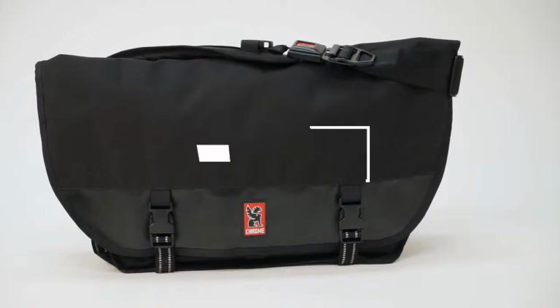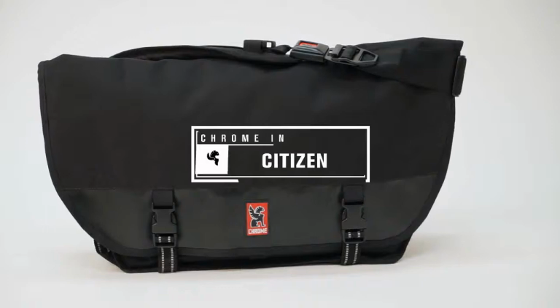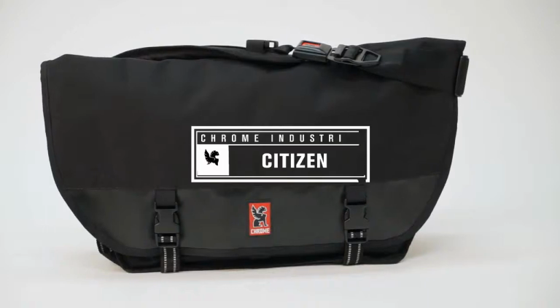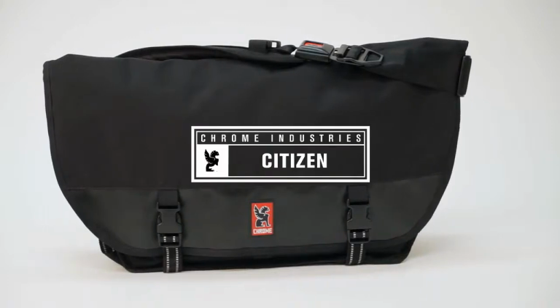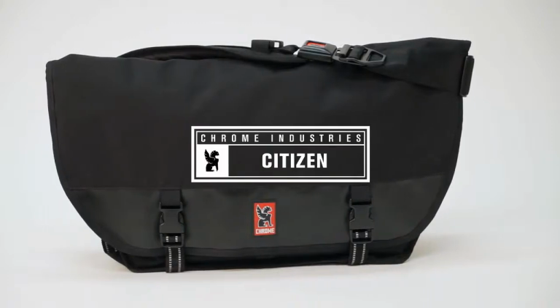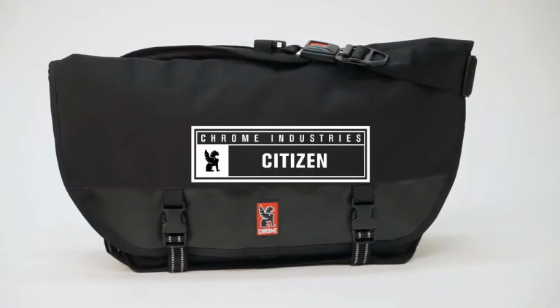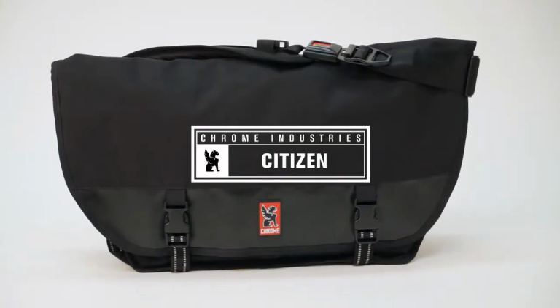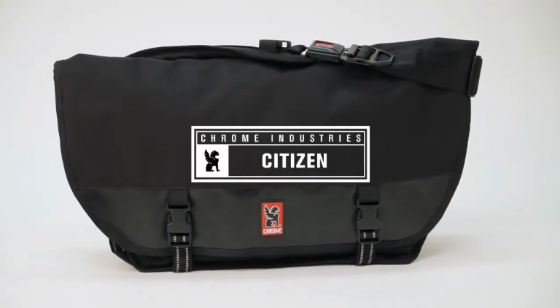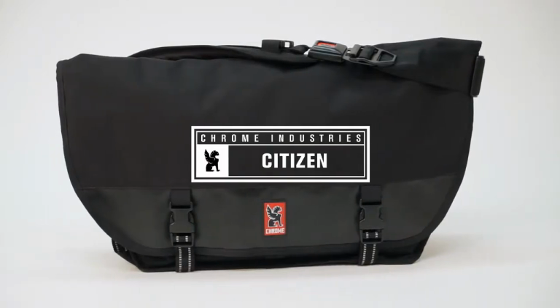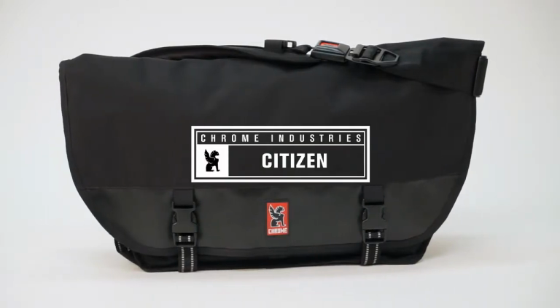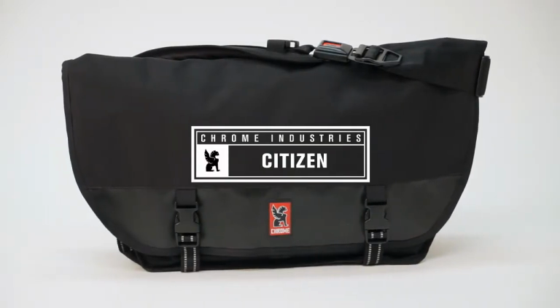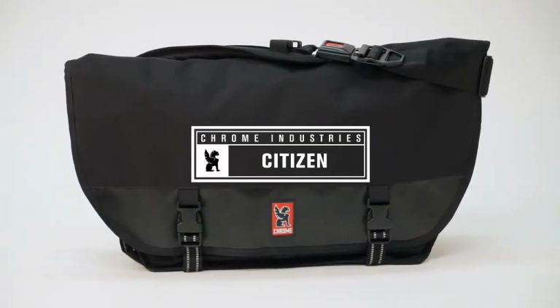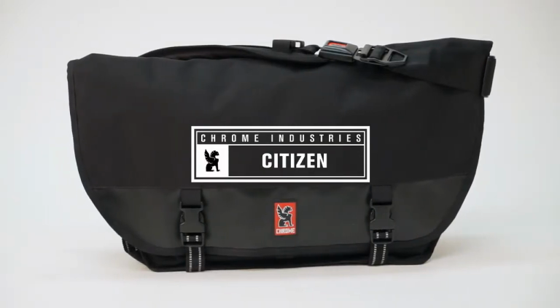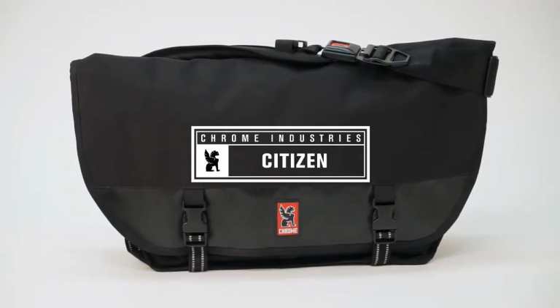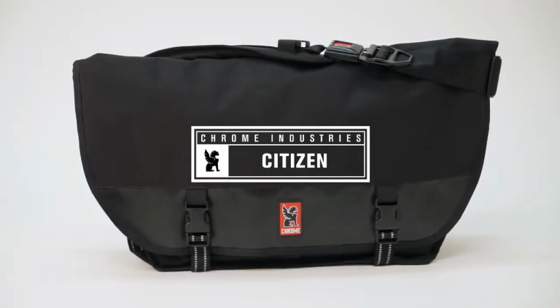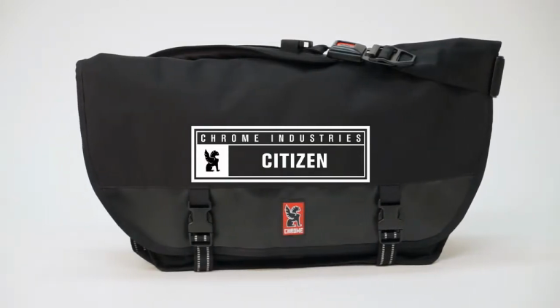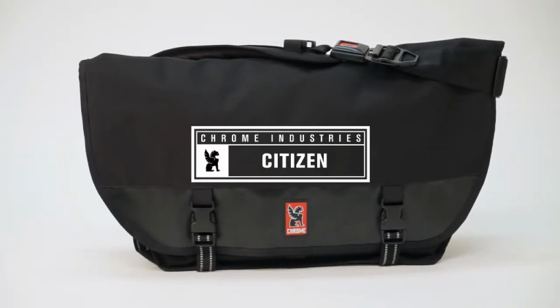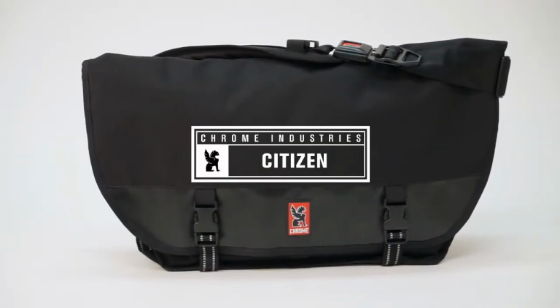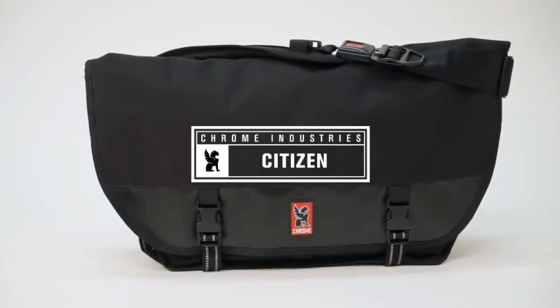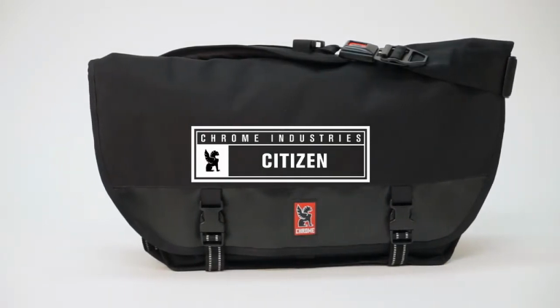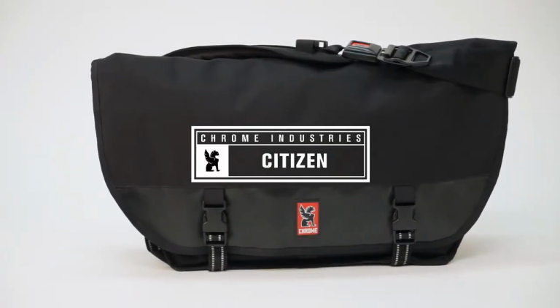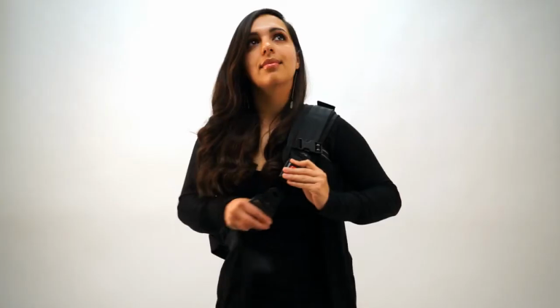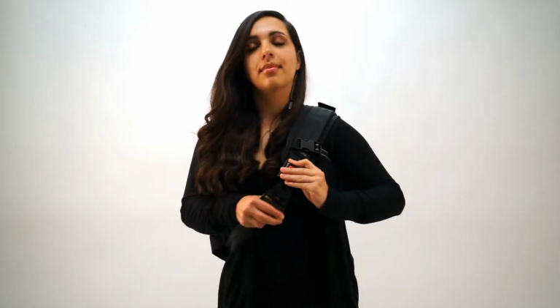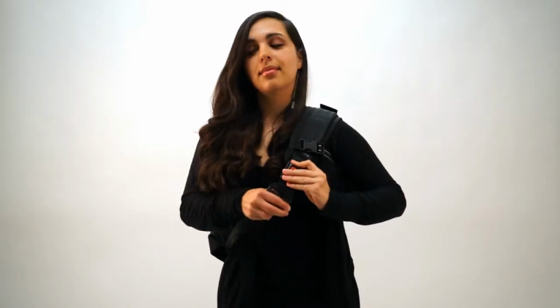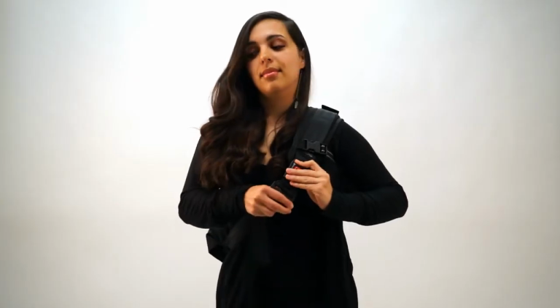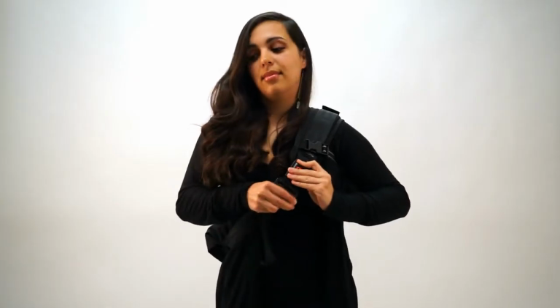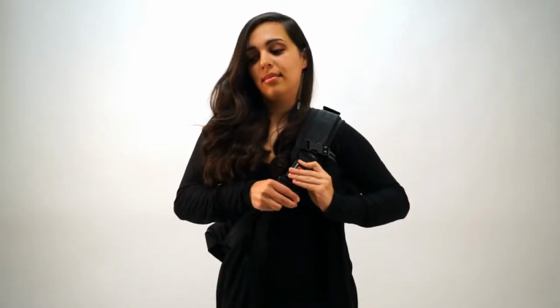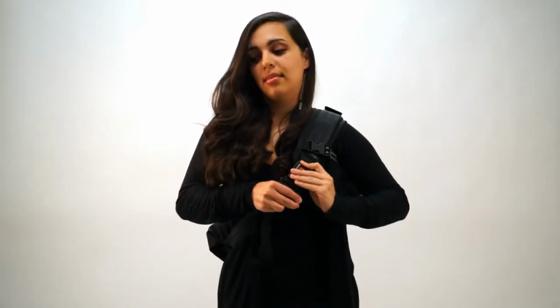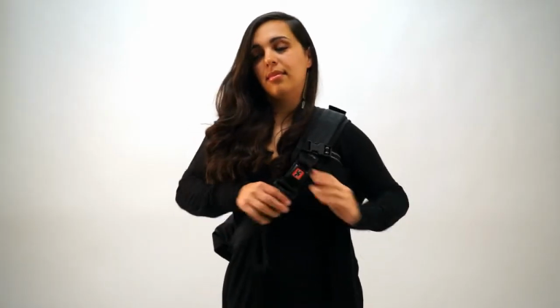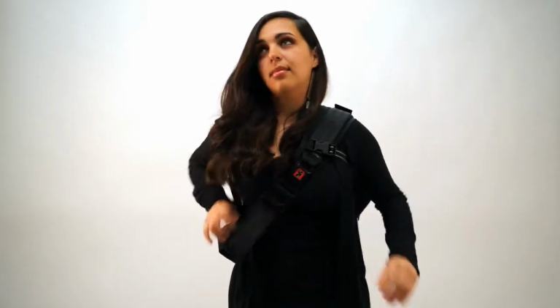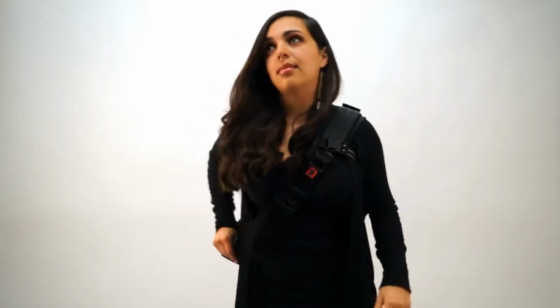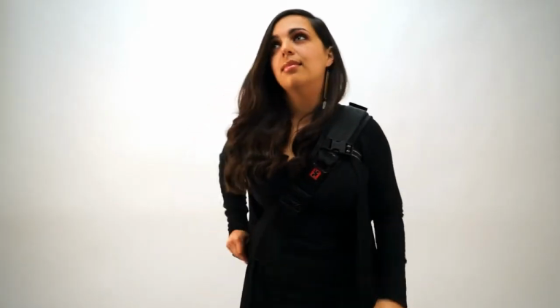We needed a tough quick-release buckle for our messenger bag, so we pulled a seat belt buckle out of a car at the junkyard.